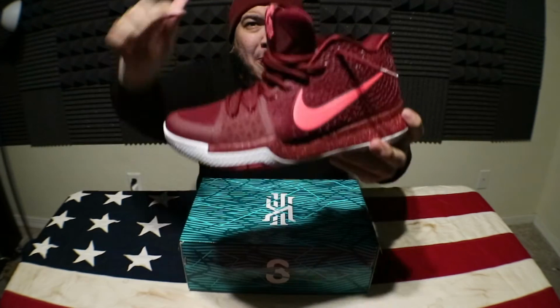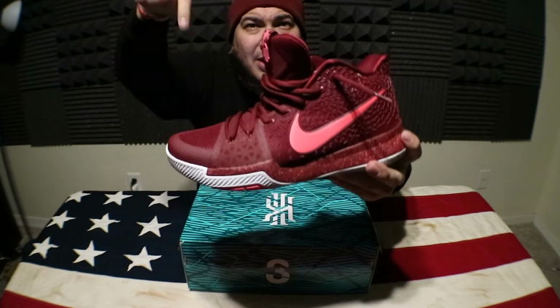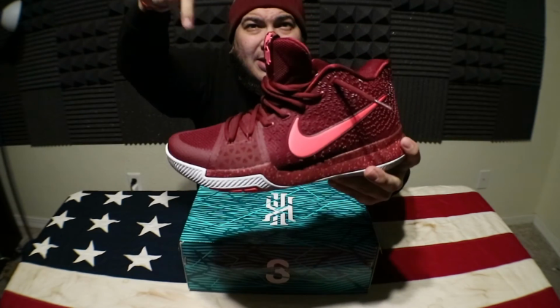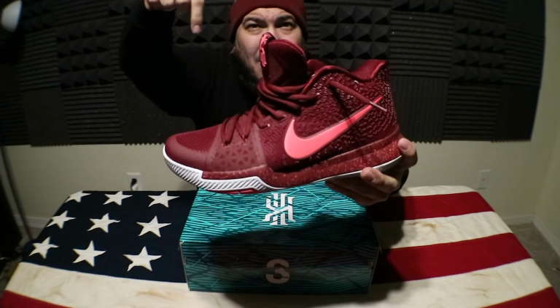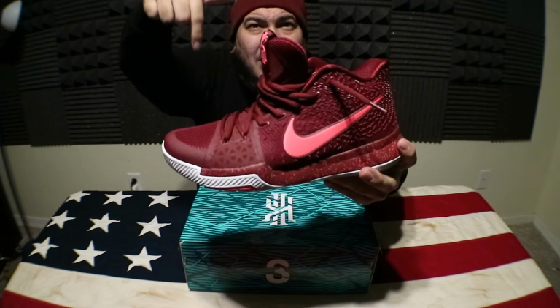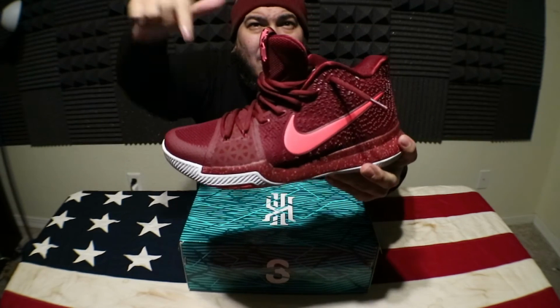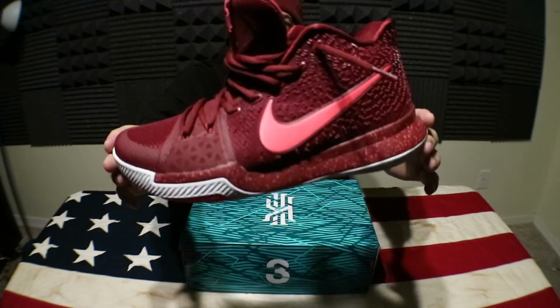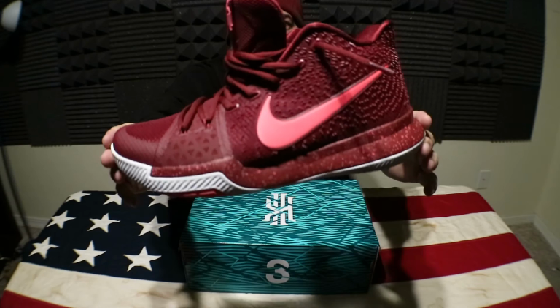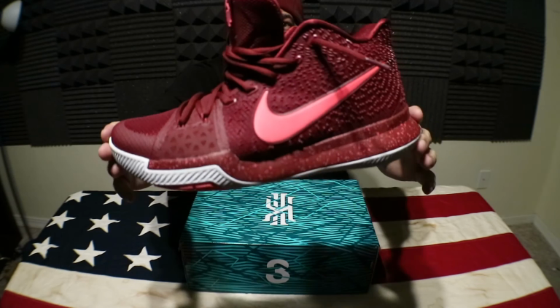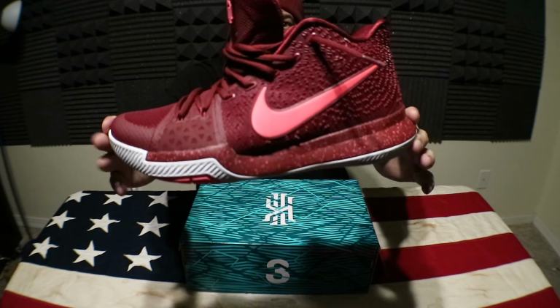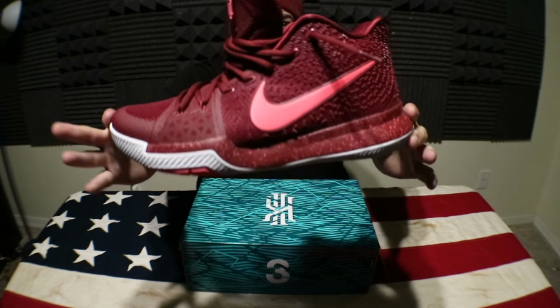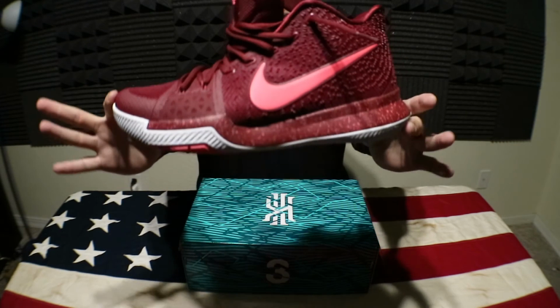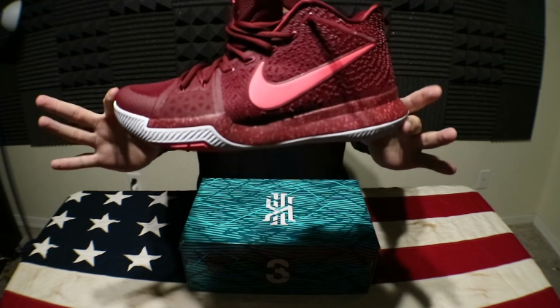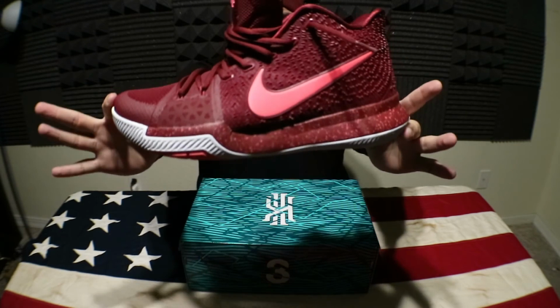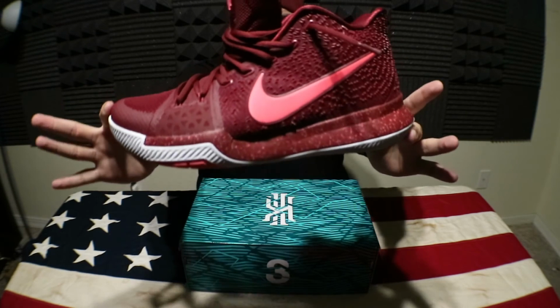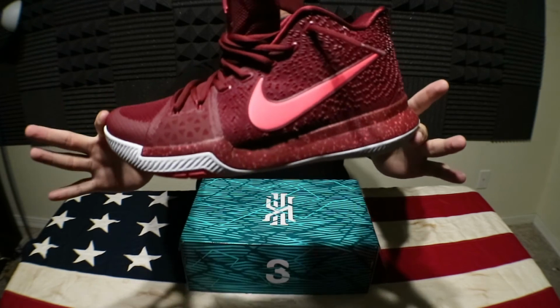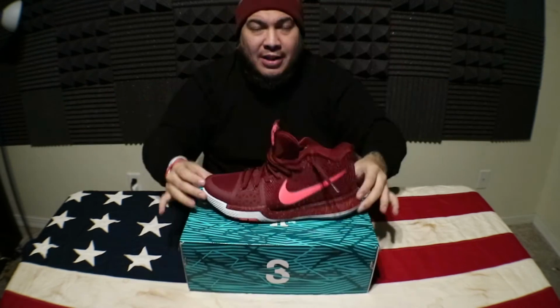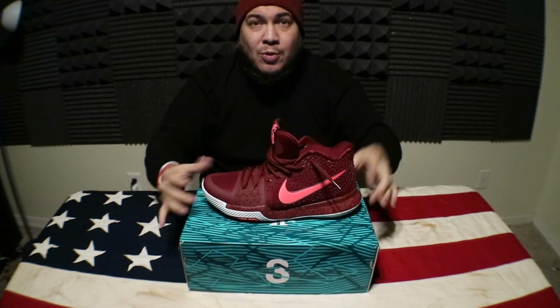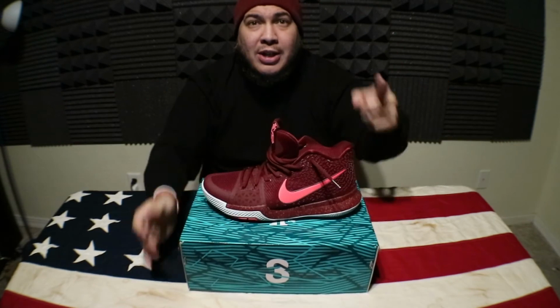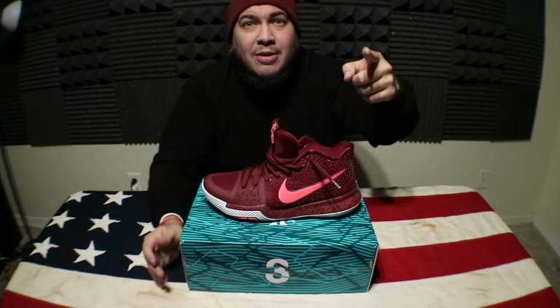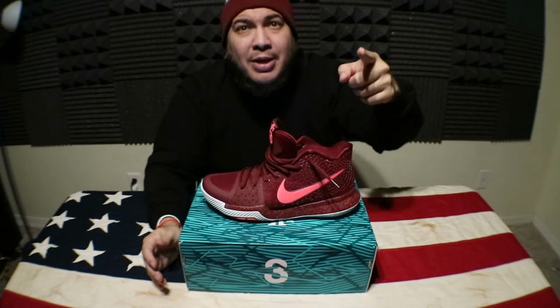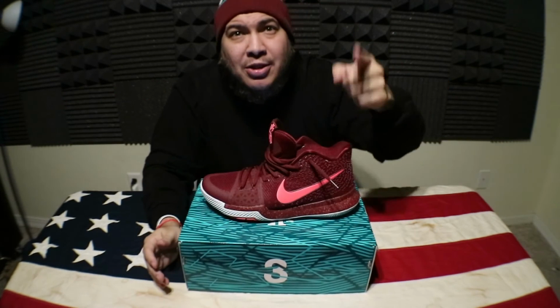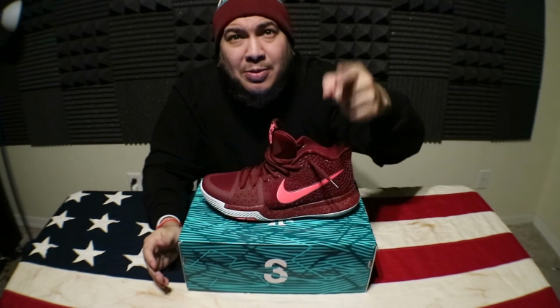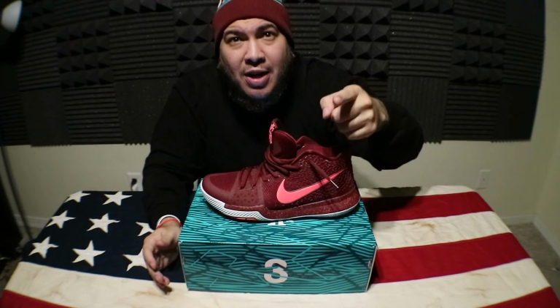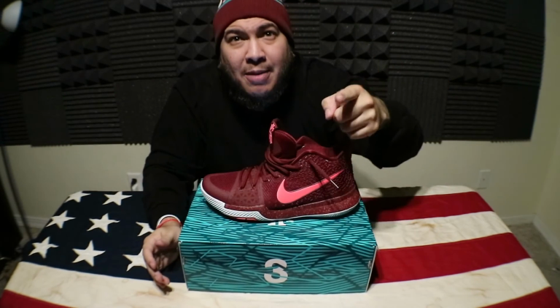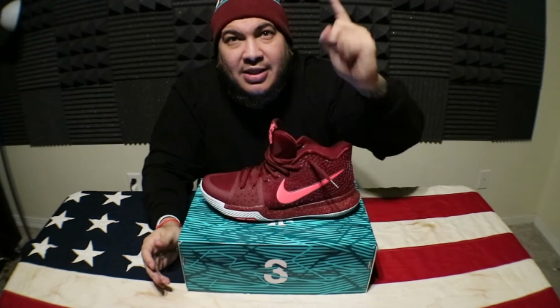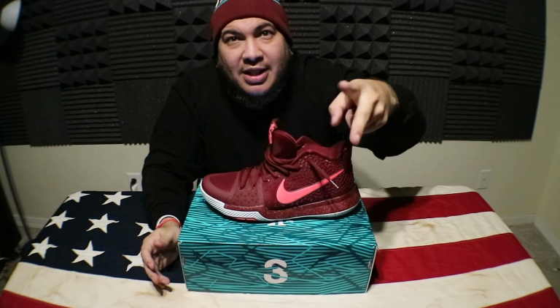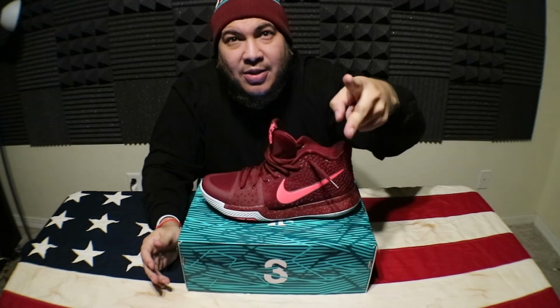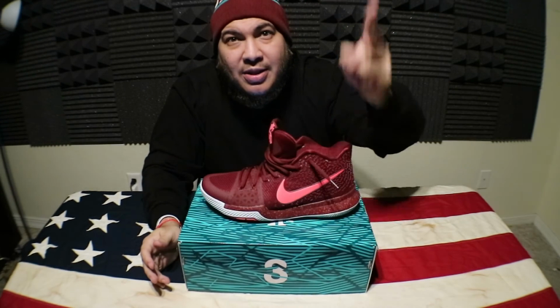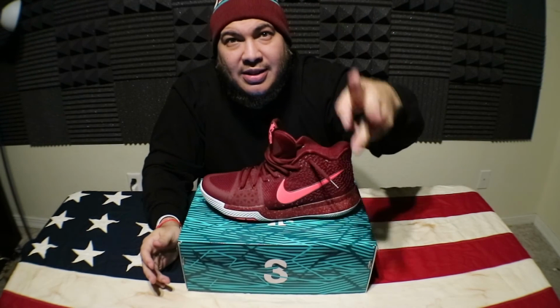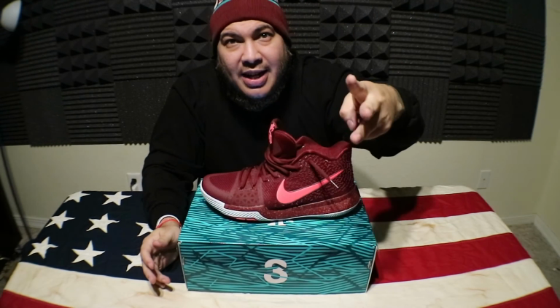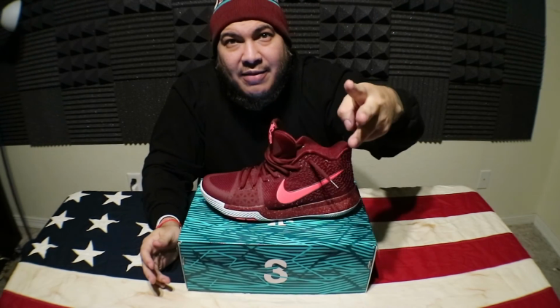I'll put links down below. Again, Kyrie 3 Hot Punch. Thanks for watching, make sure you subscribe, stay tuned, and stay heavy.